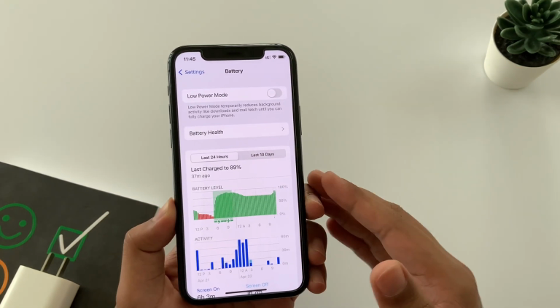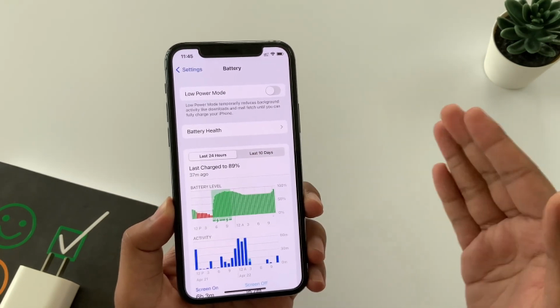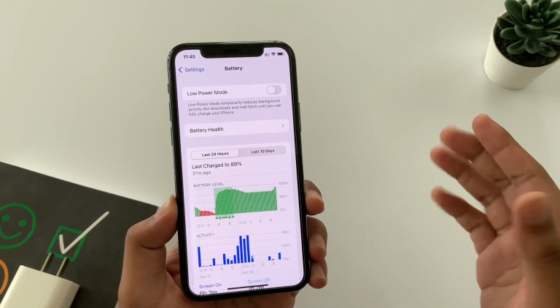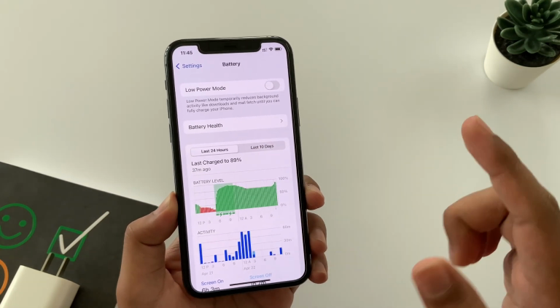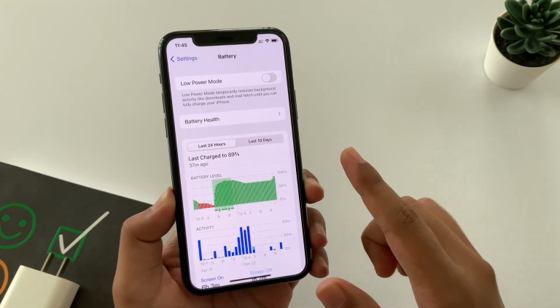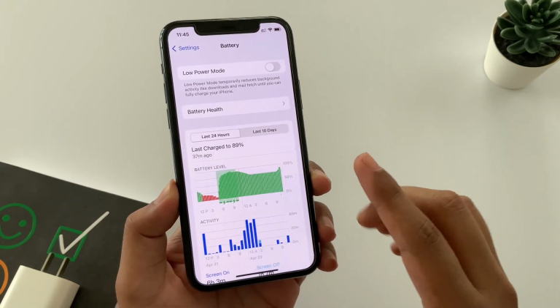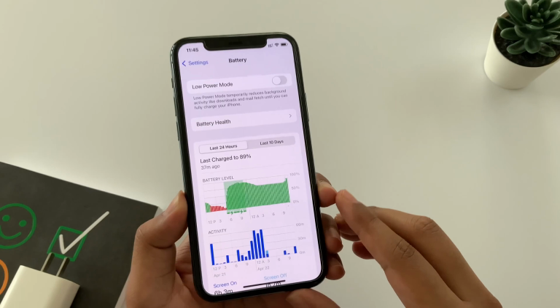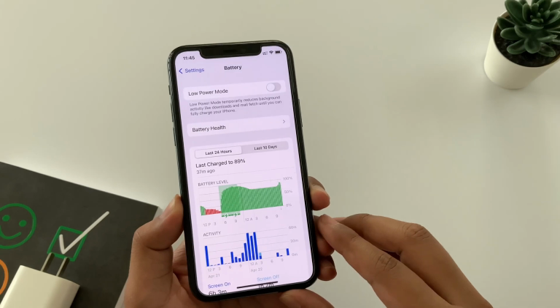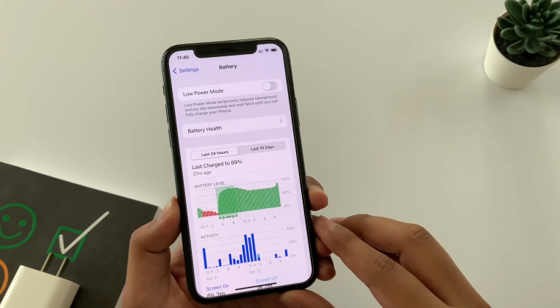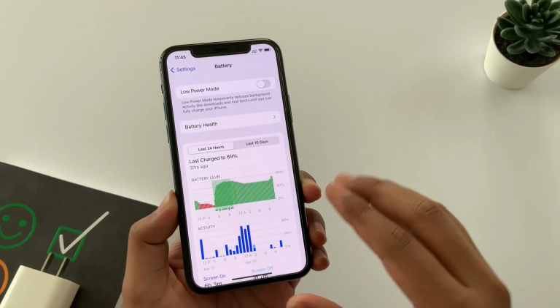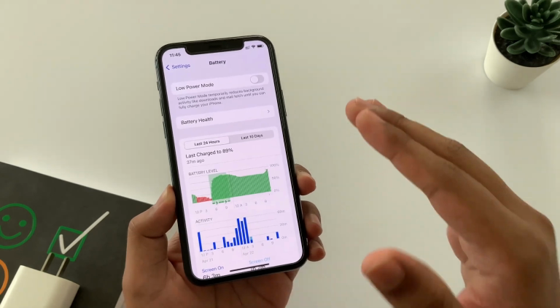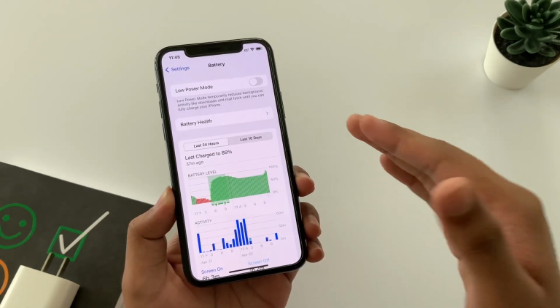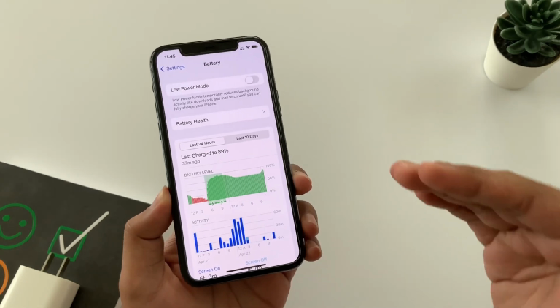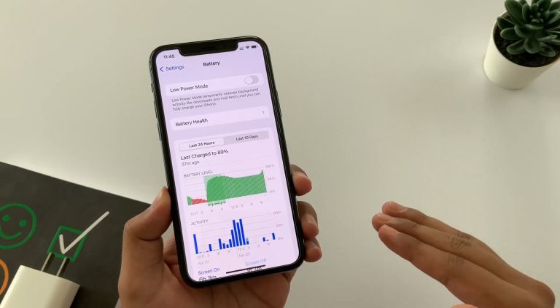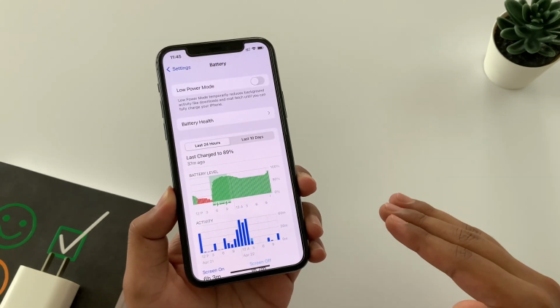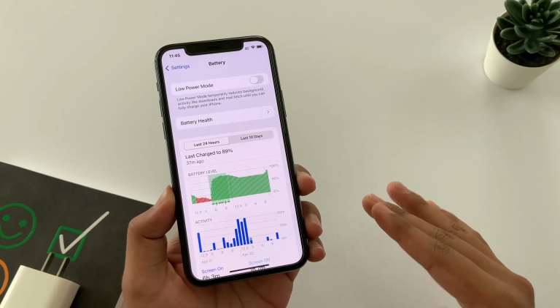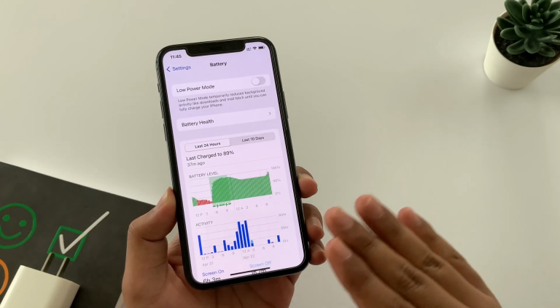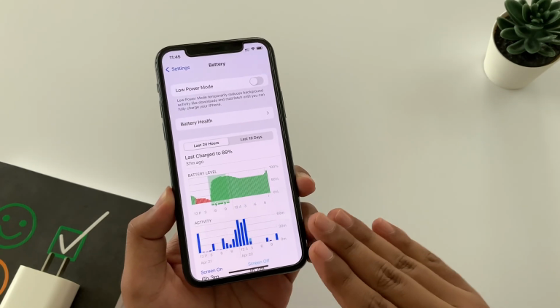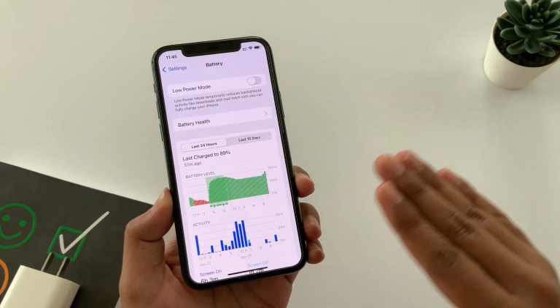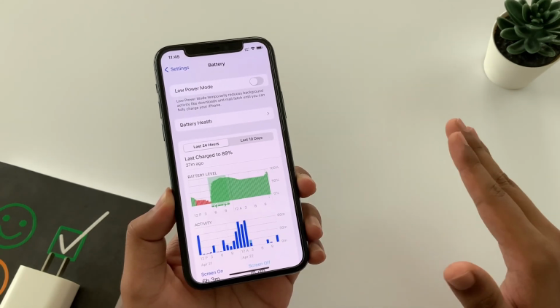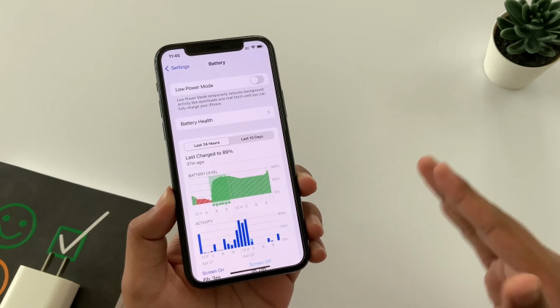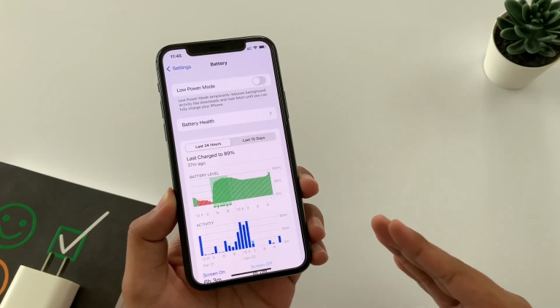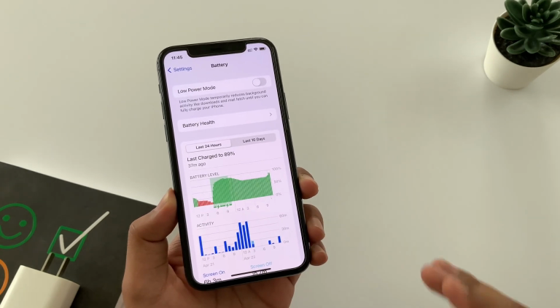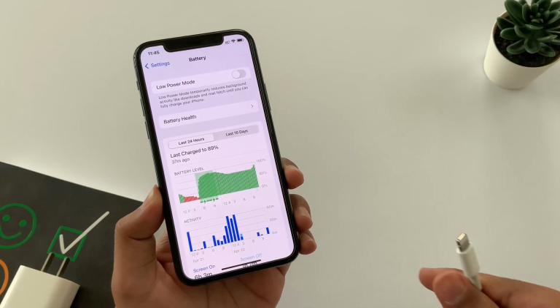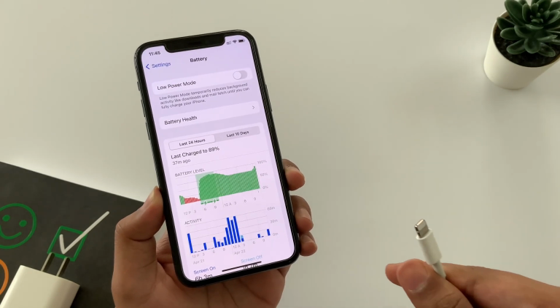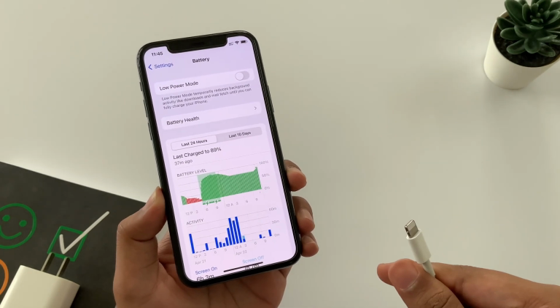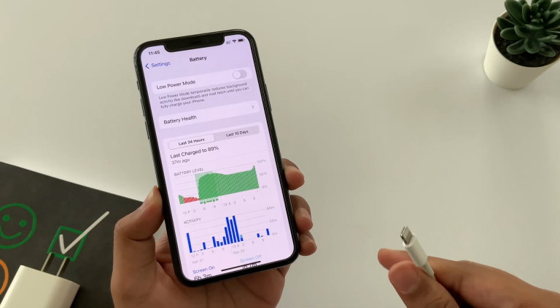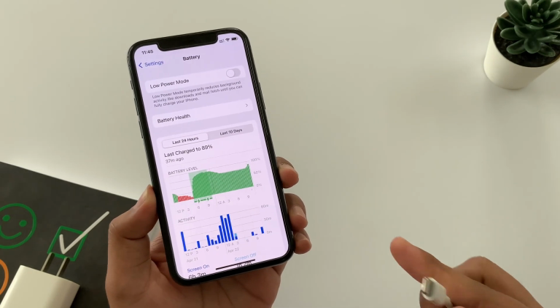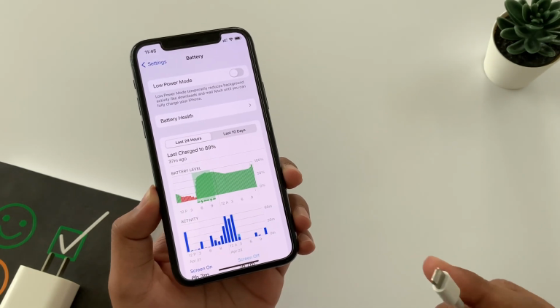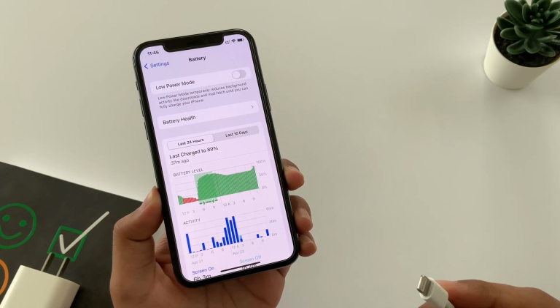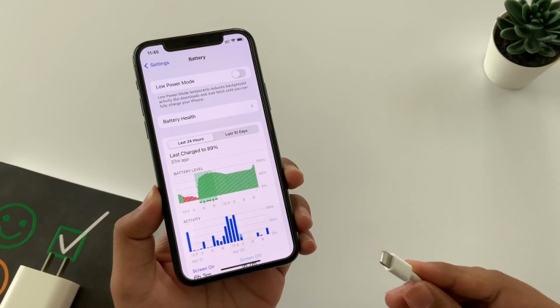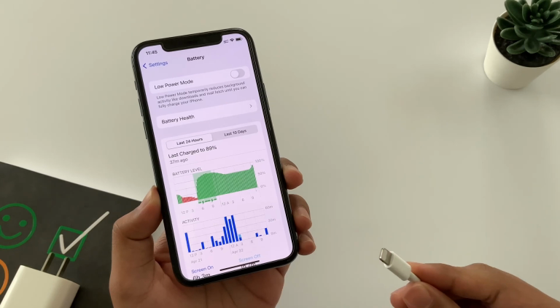First, bring your iPhone to normal room temperature — leave it in the room as it is for a while, and then plug it in to charge. You will get better results in an air-conditioned room.